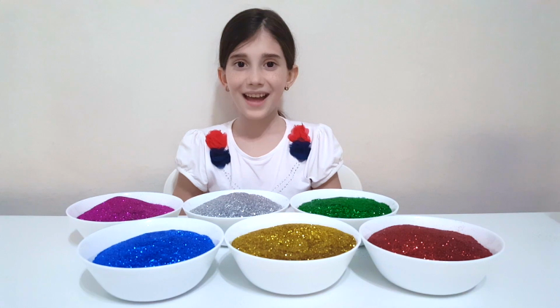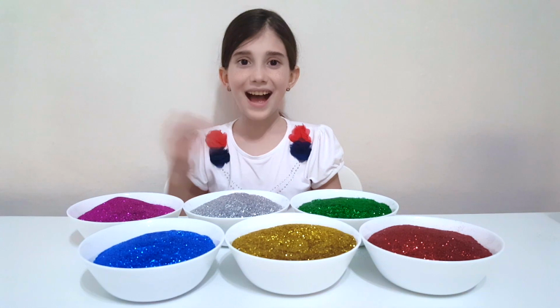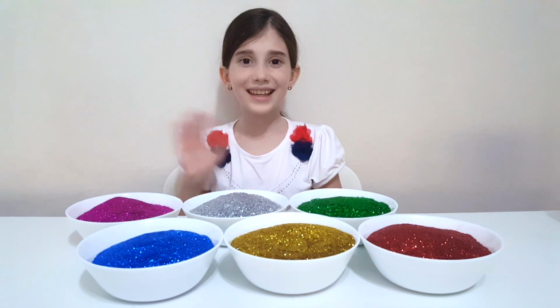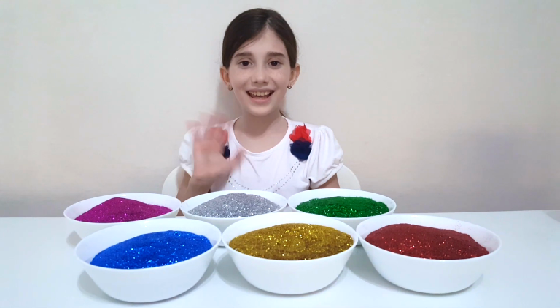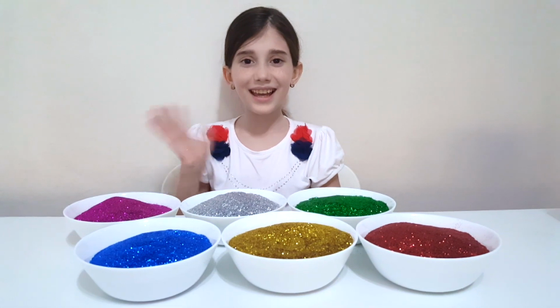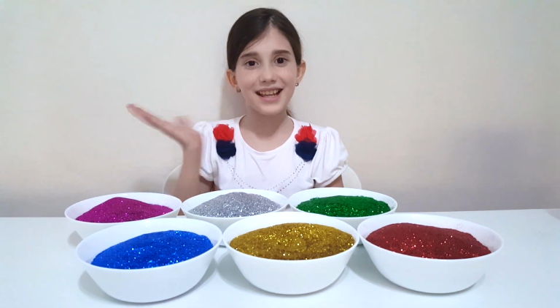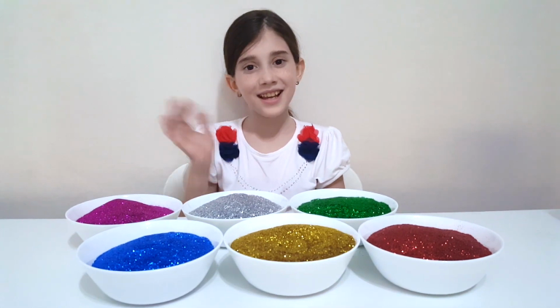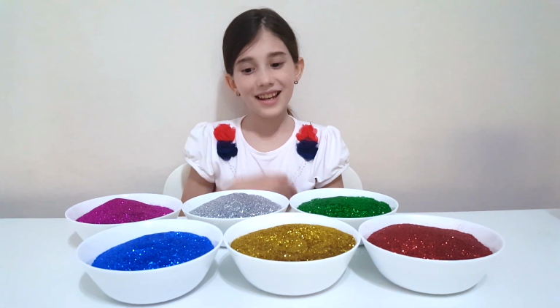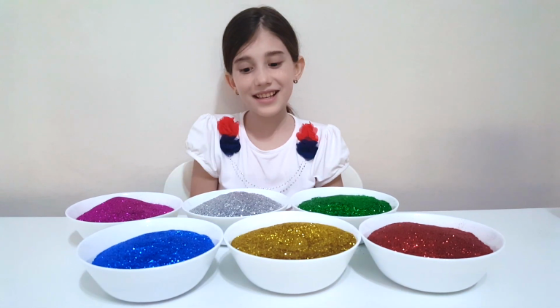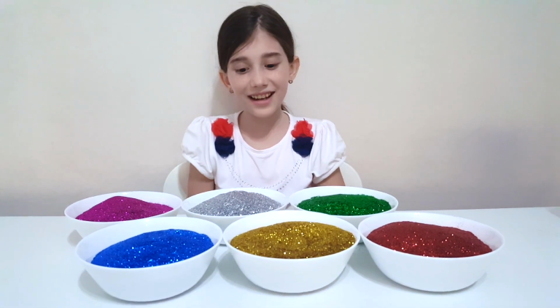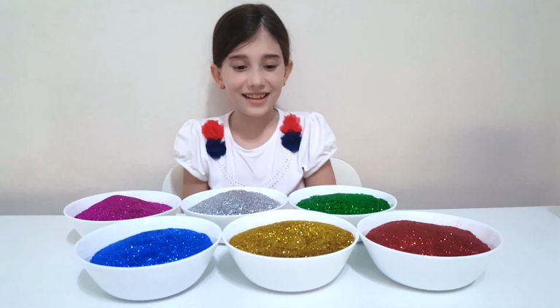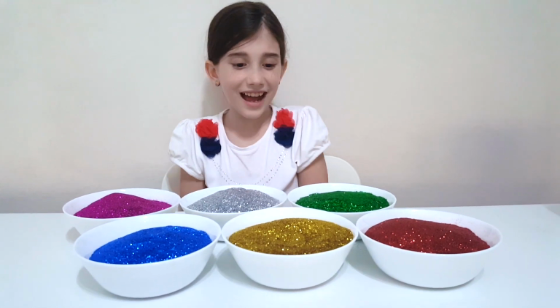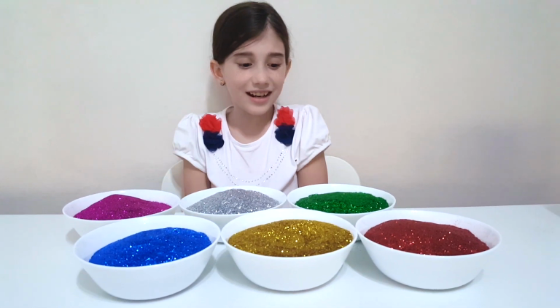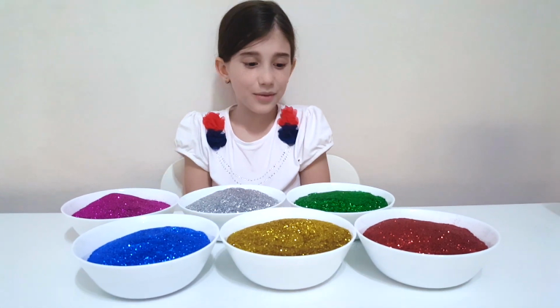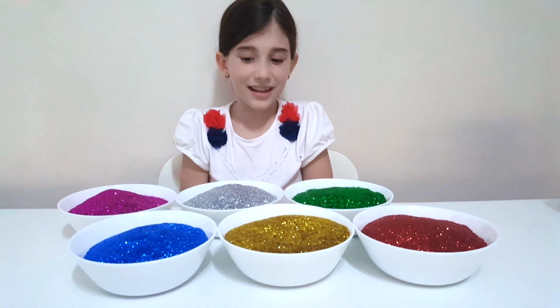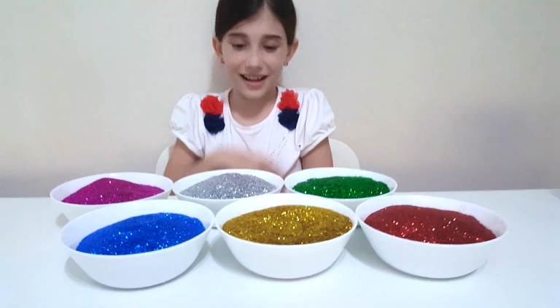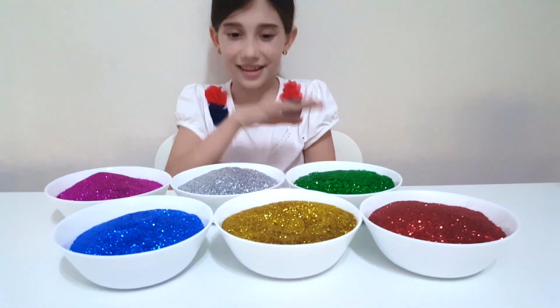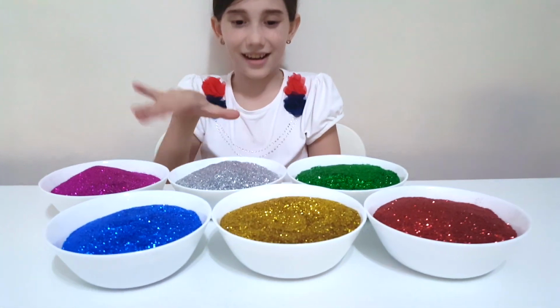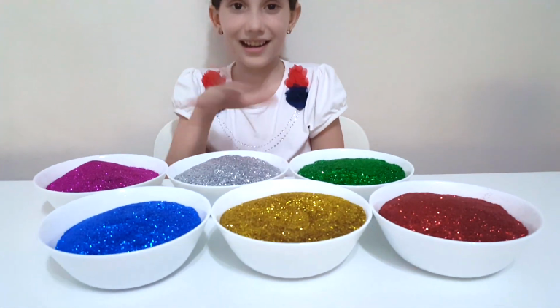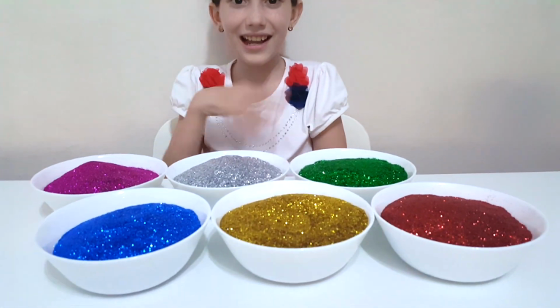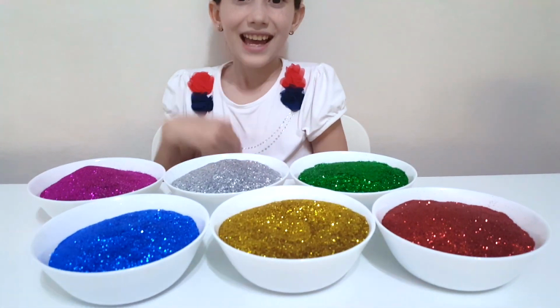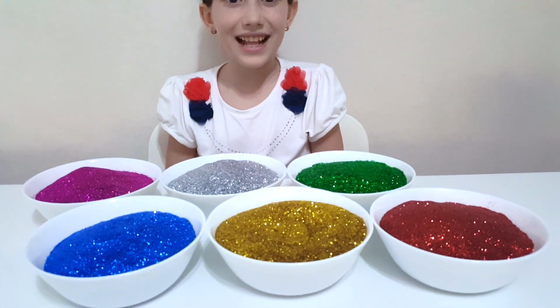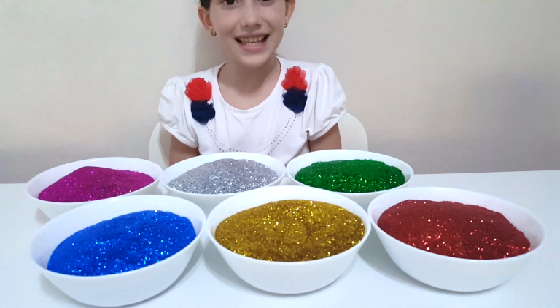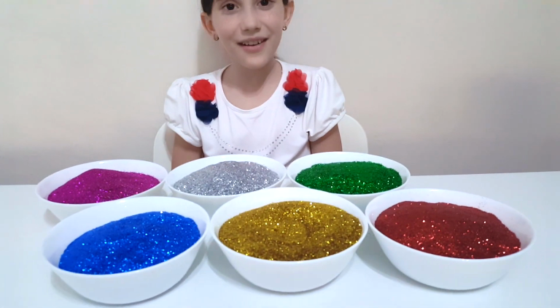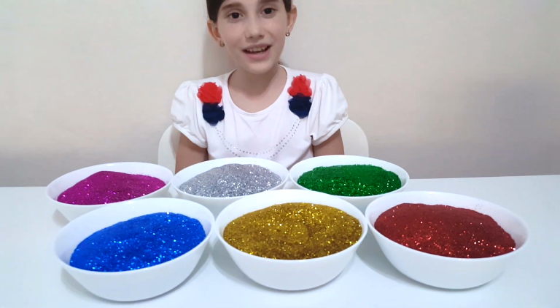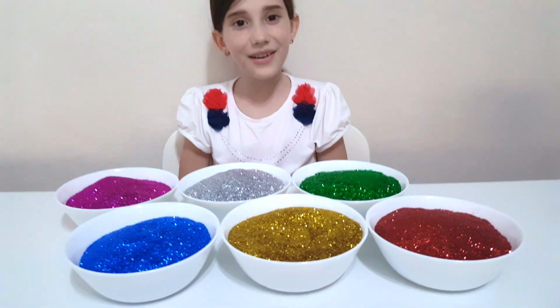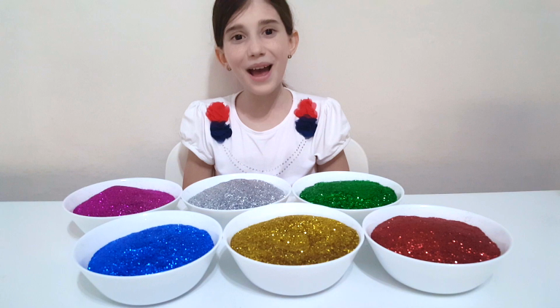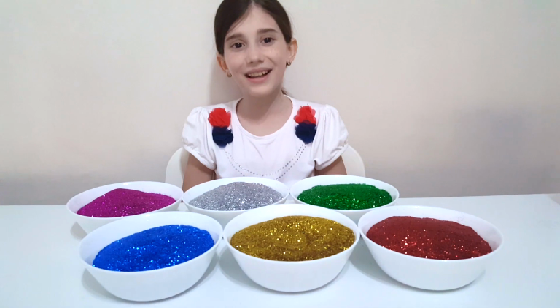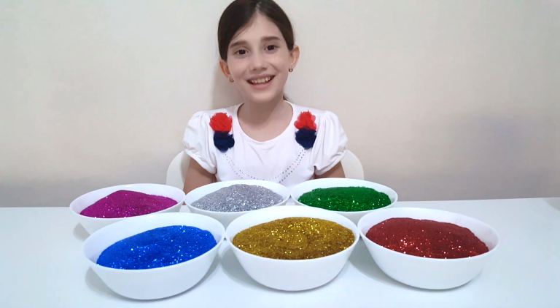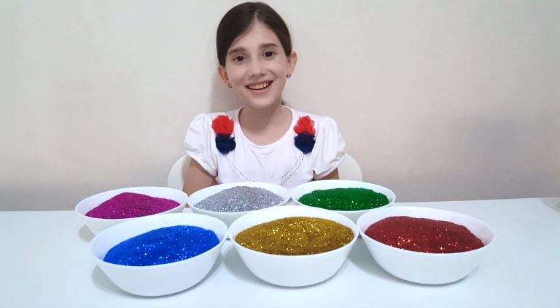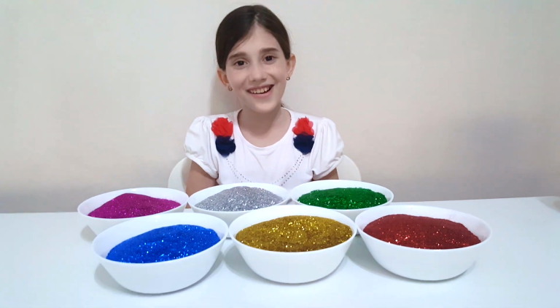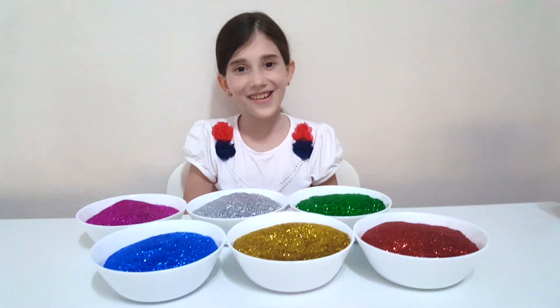Hi kids! Let's learn the colors with glitter and sing a finger family song!